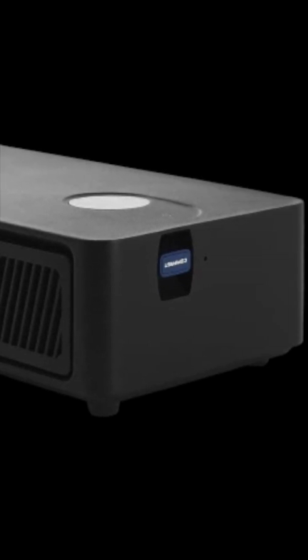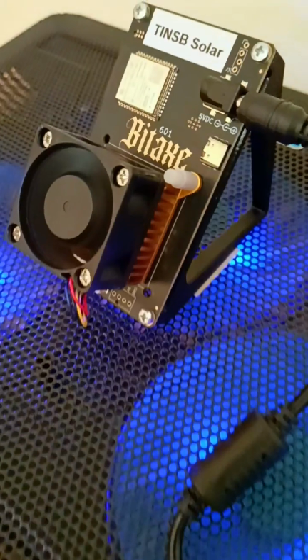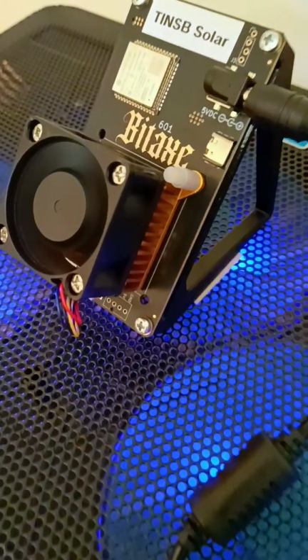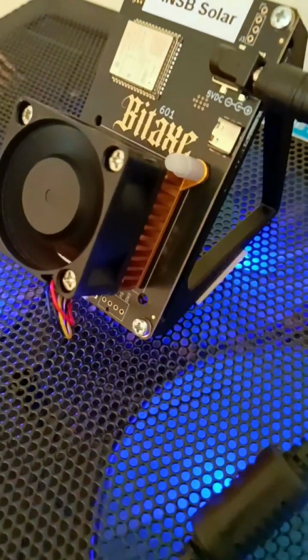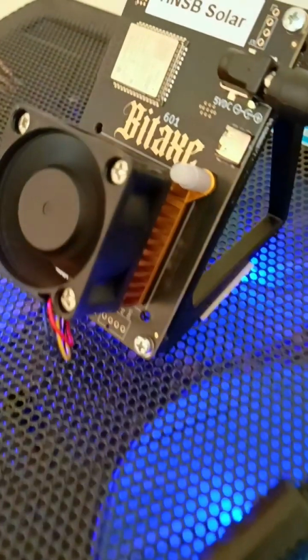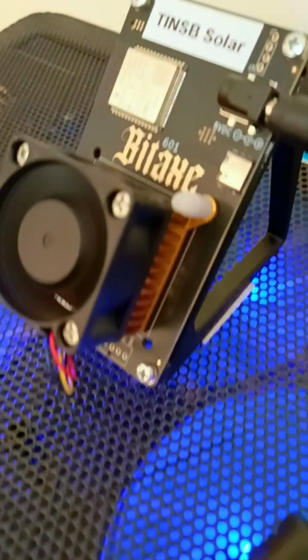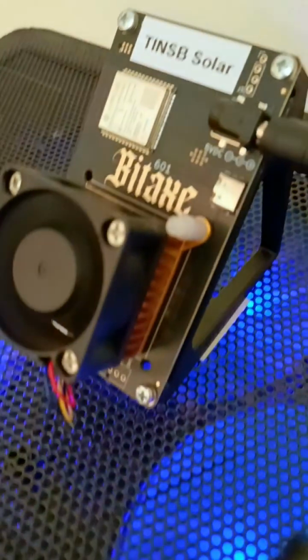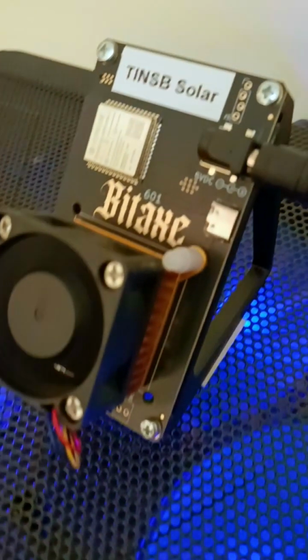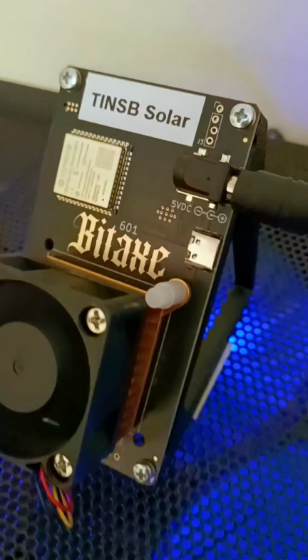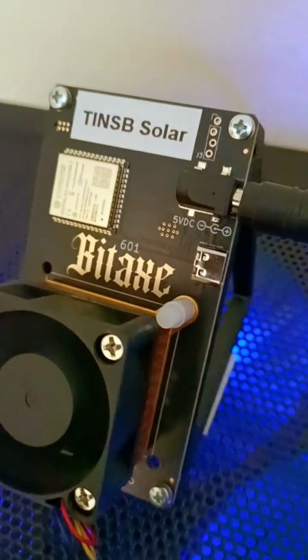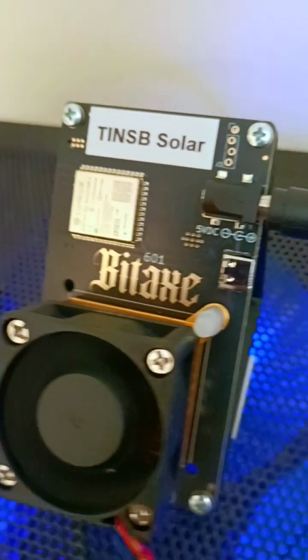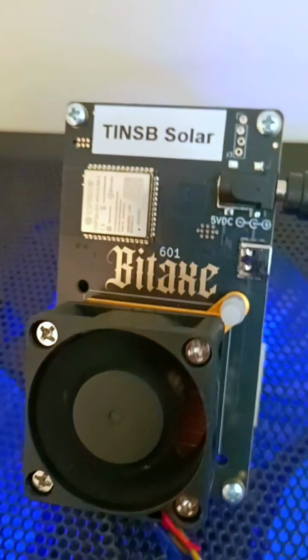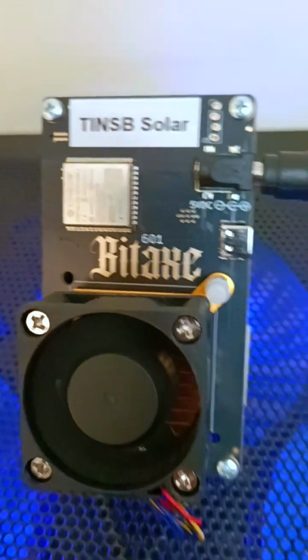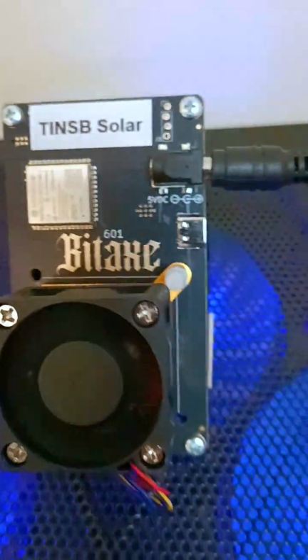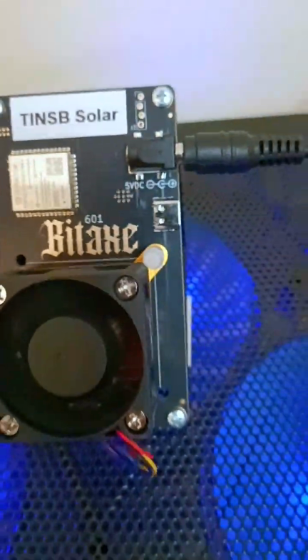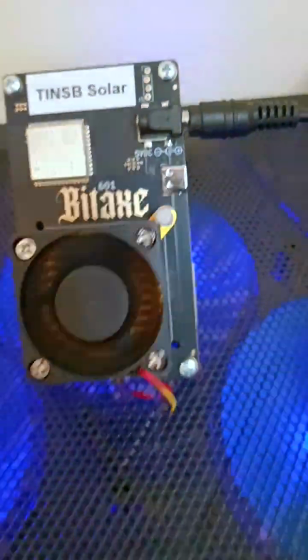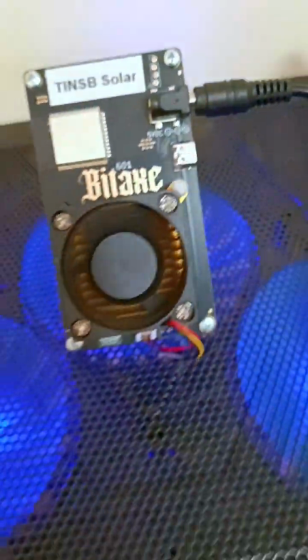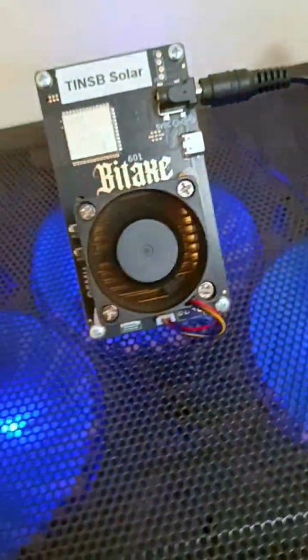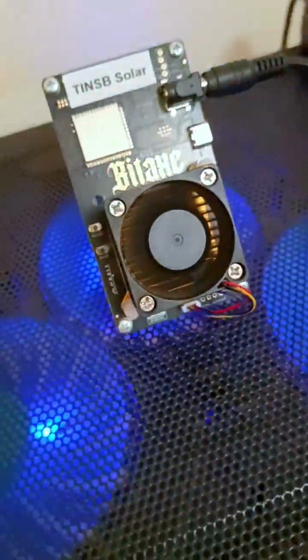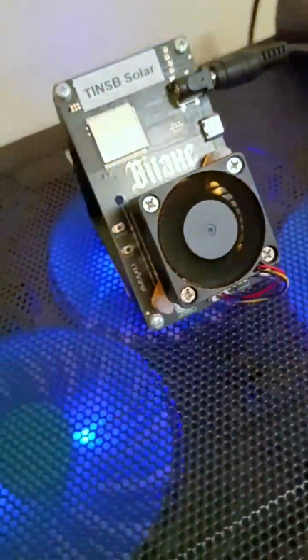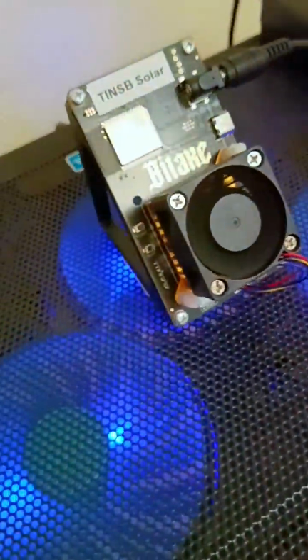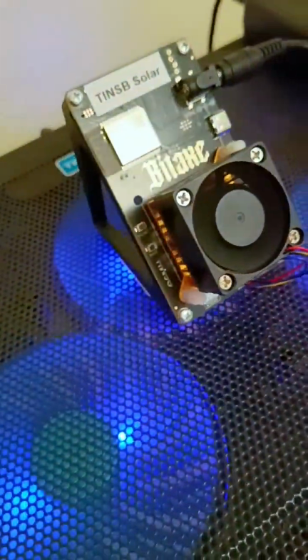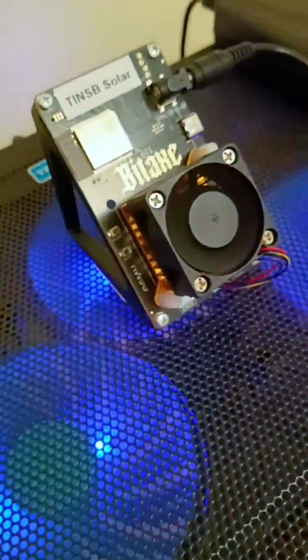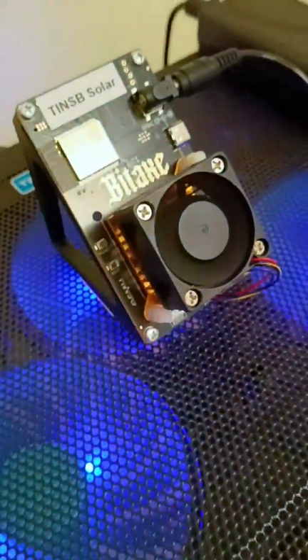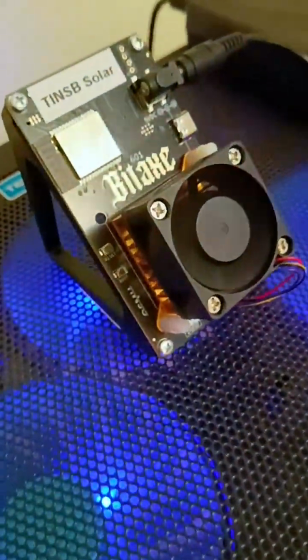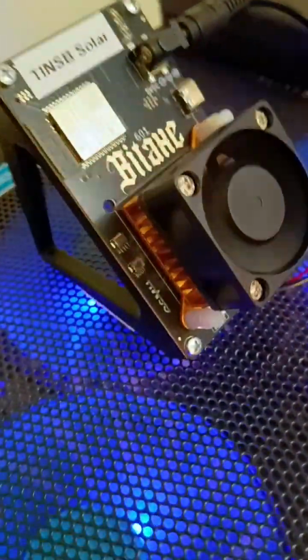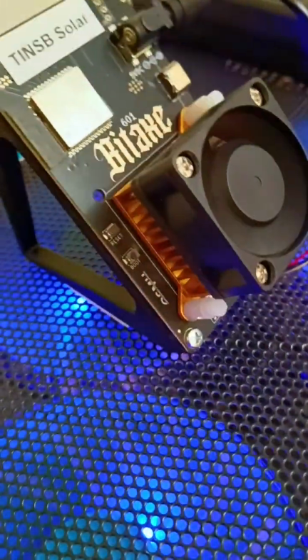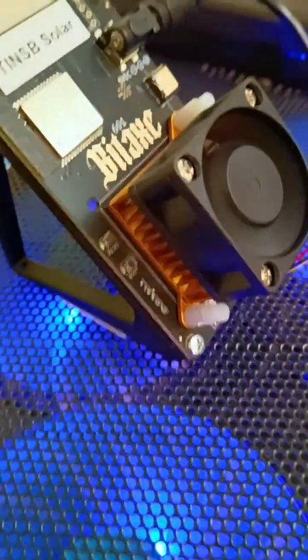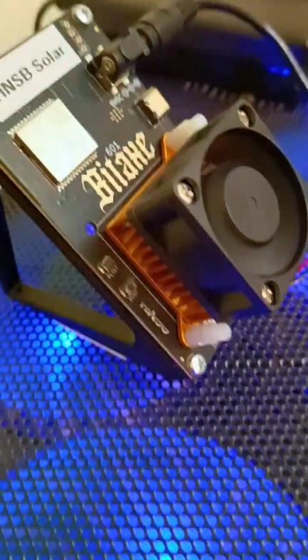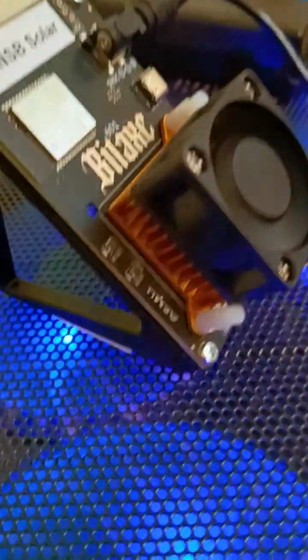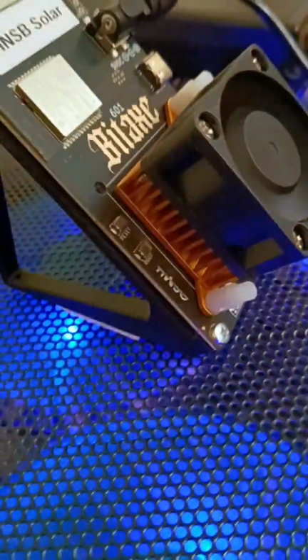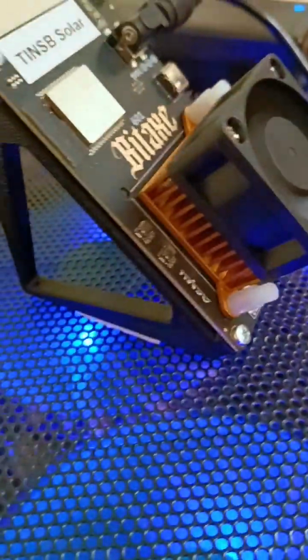For now, we'll stick with Bitaxe Gammas, which are so much more fun for our solo mining Bitcoin adventures.